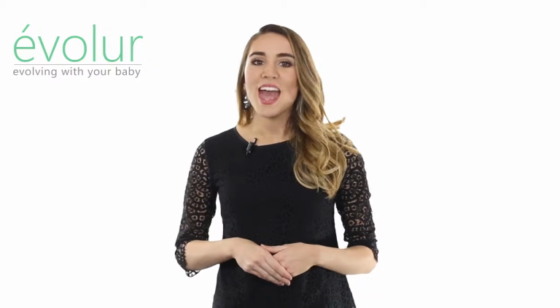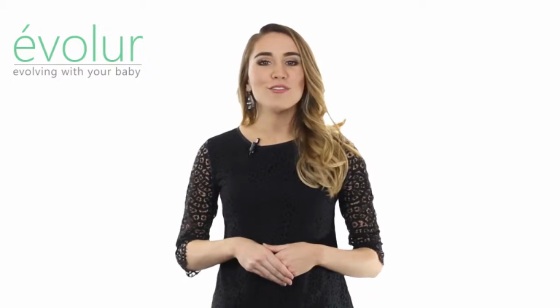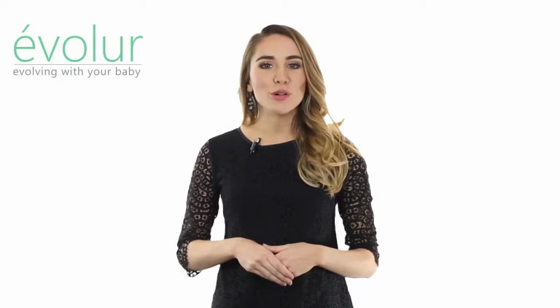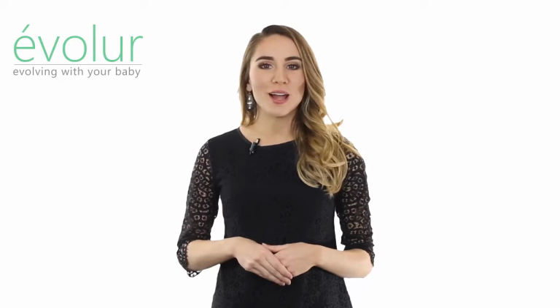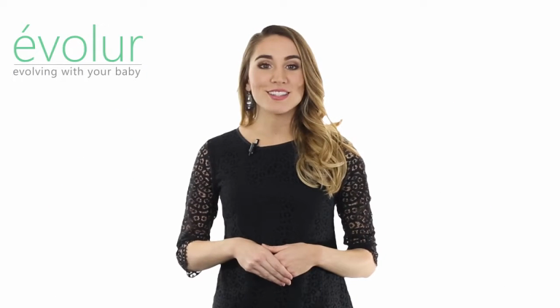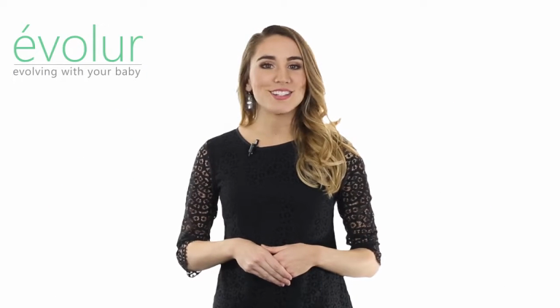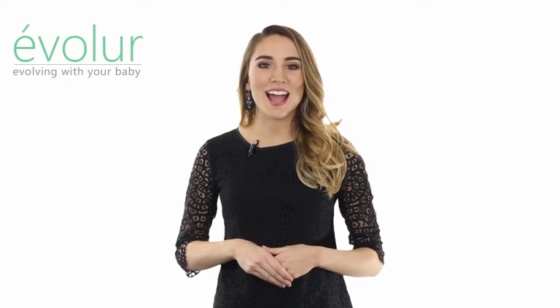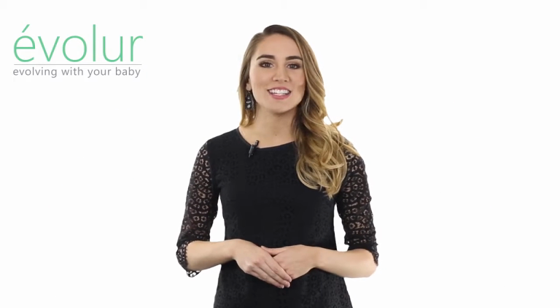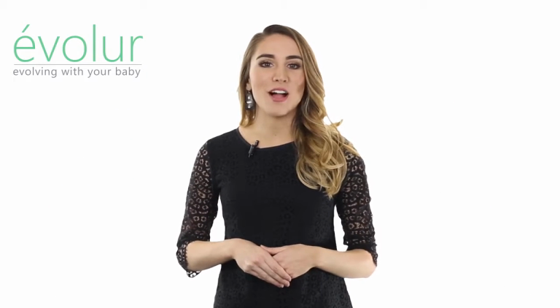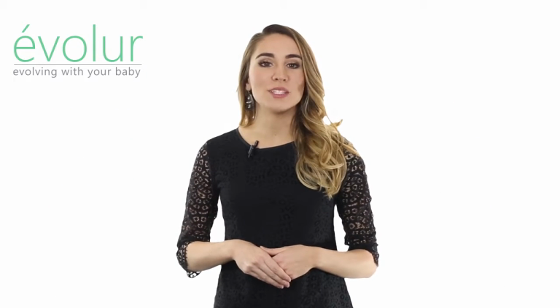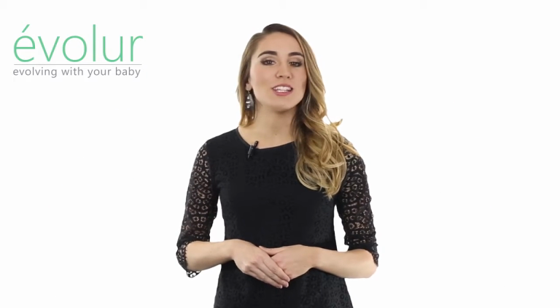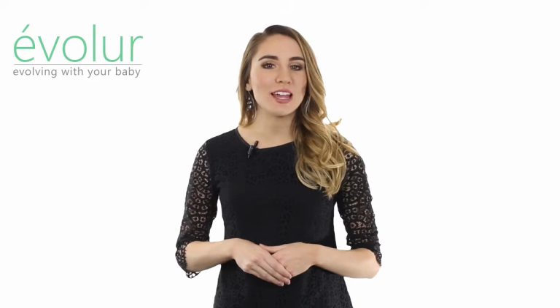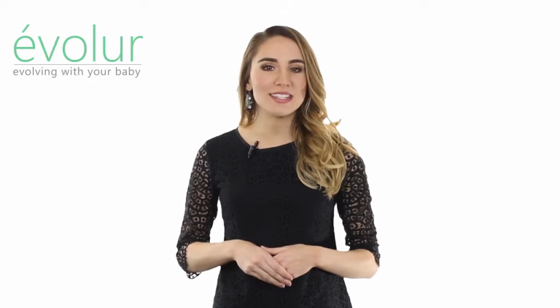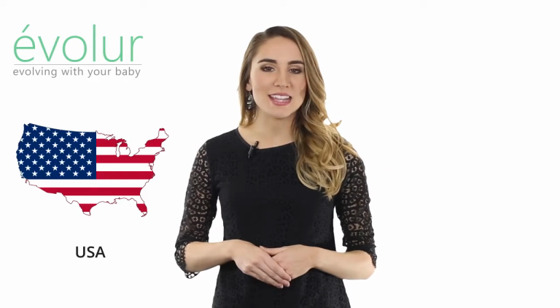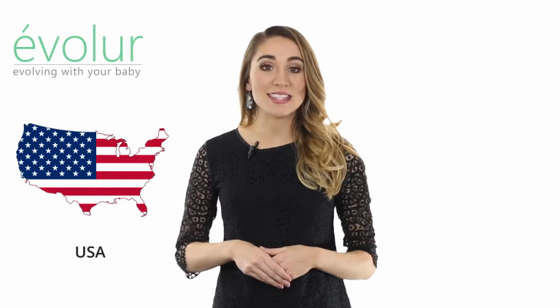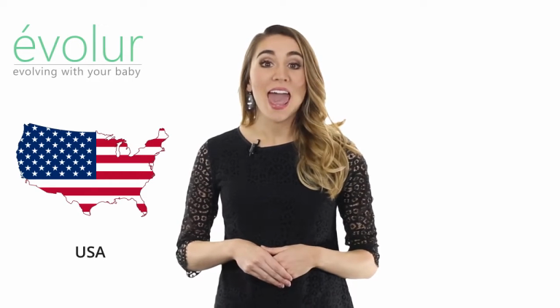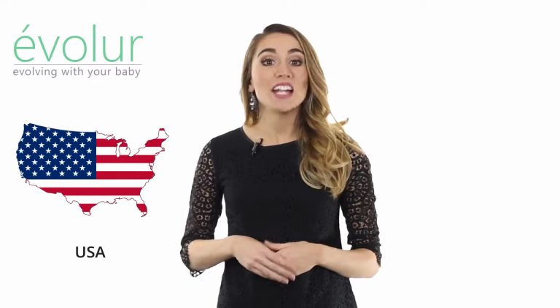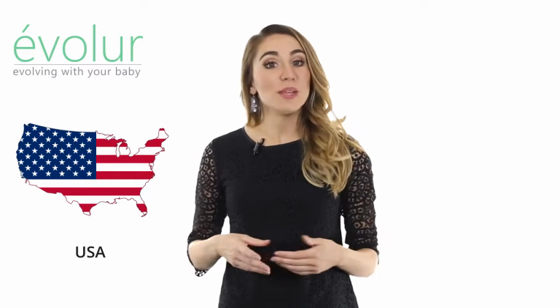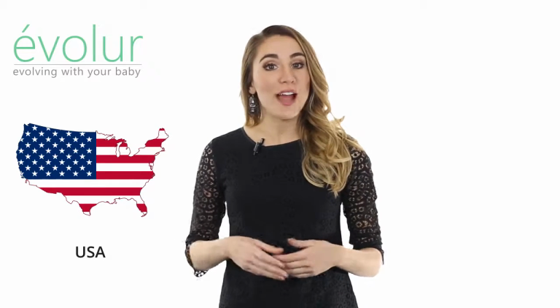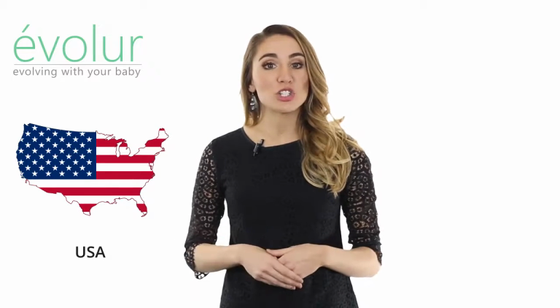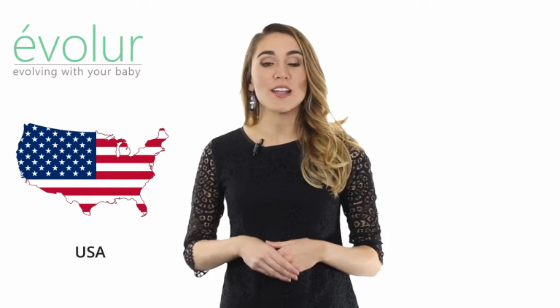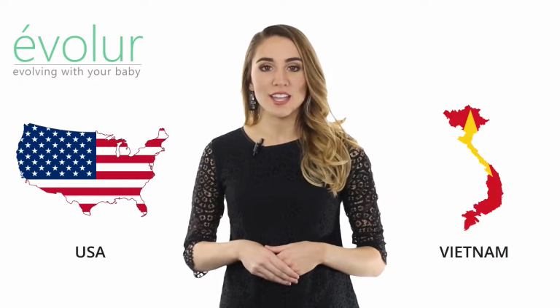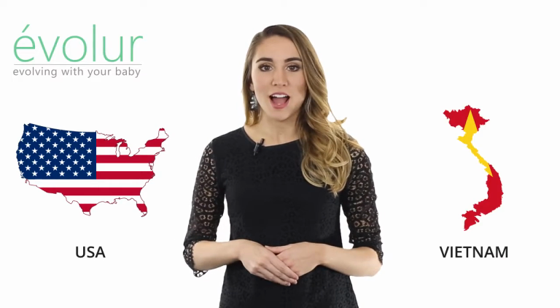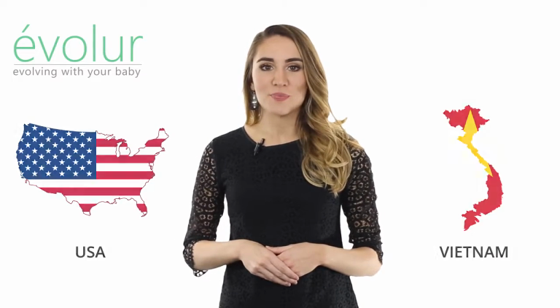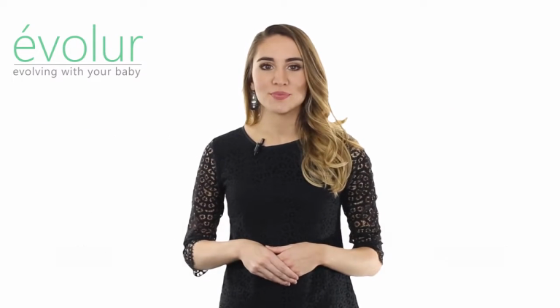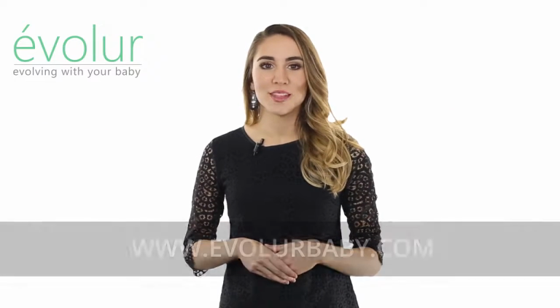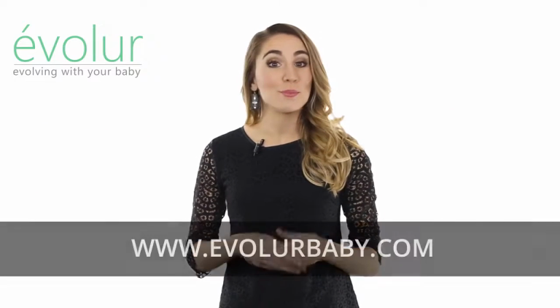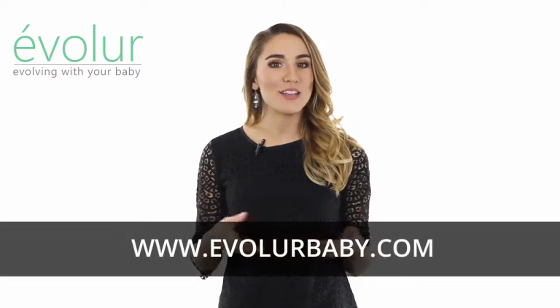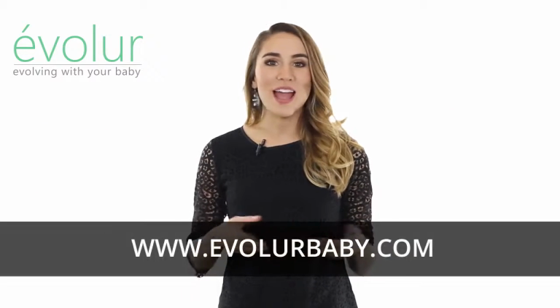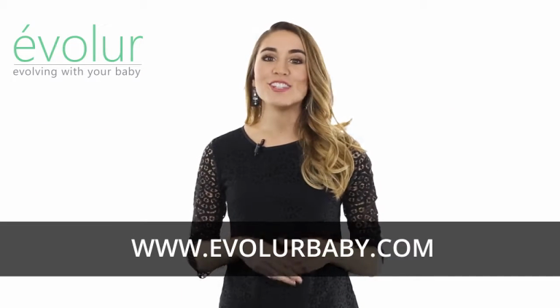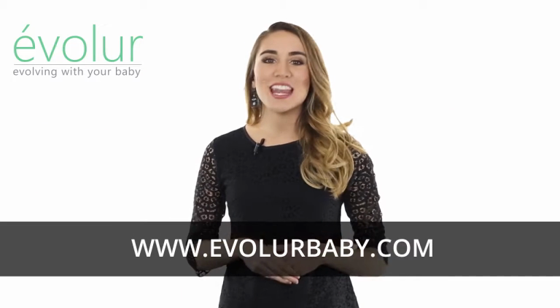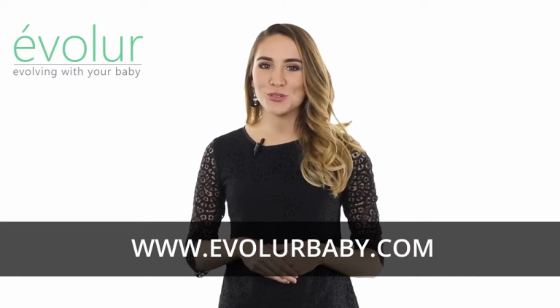Evalor products are designed and developed in the United States and manufactured in Vietnam. Browse around and enjoy!